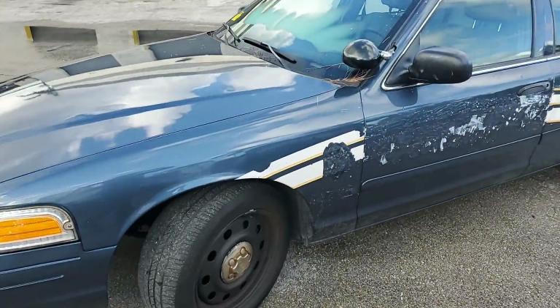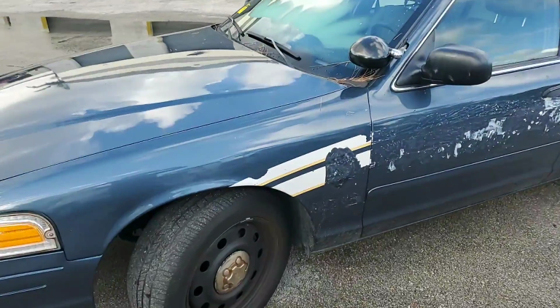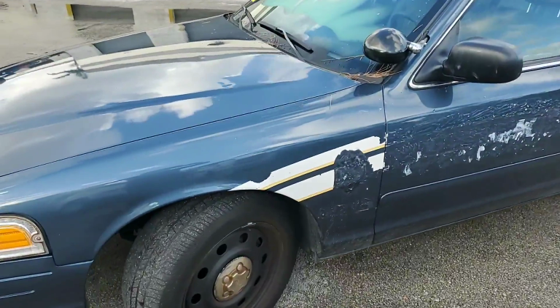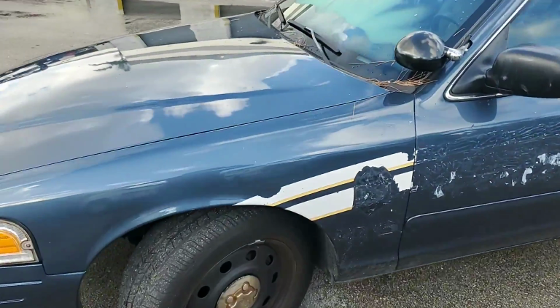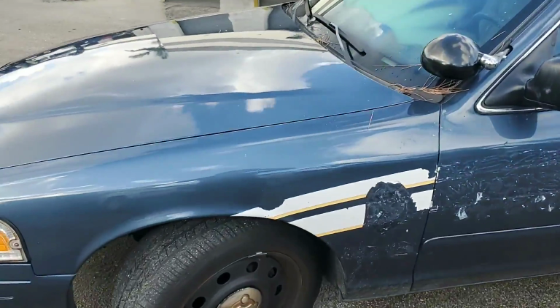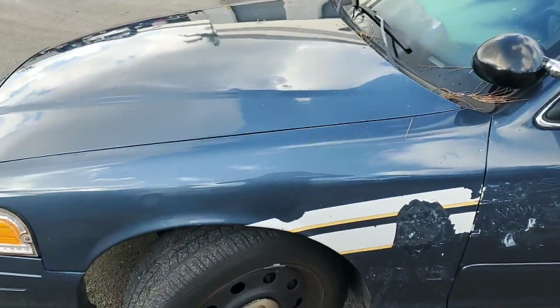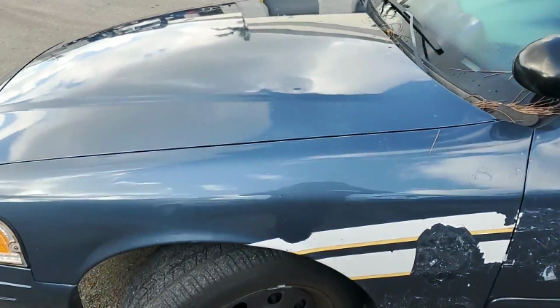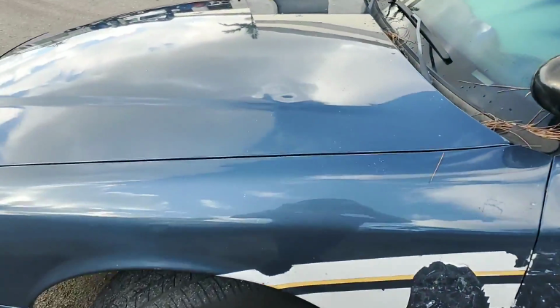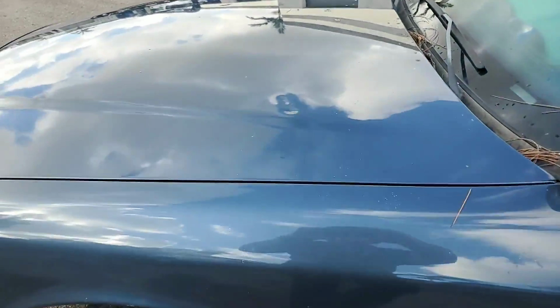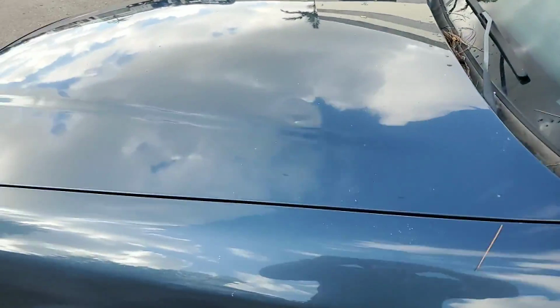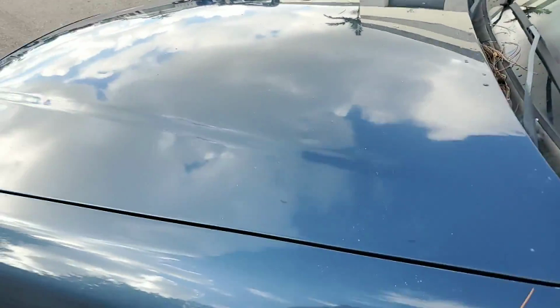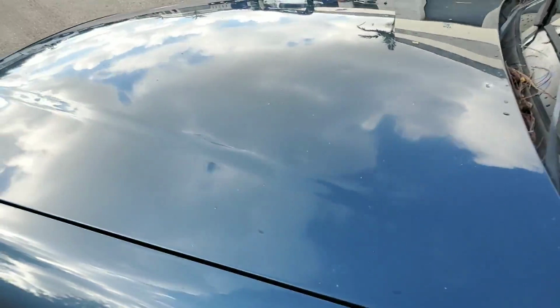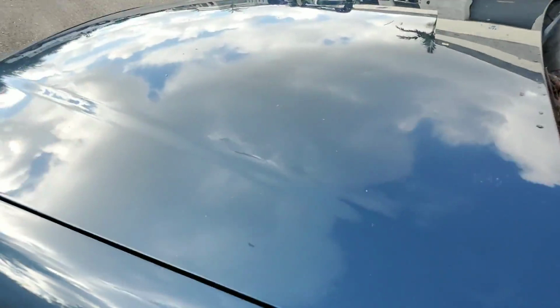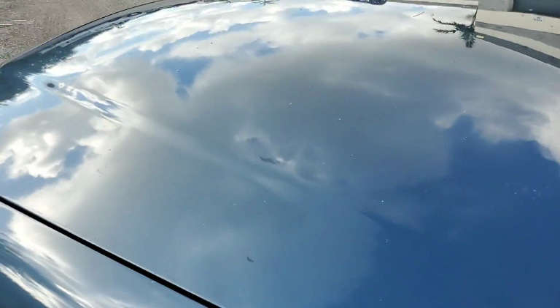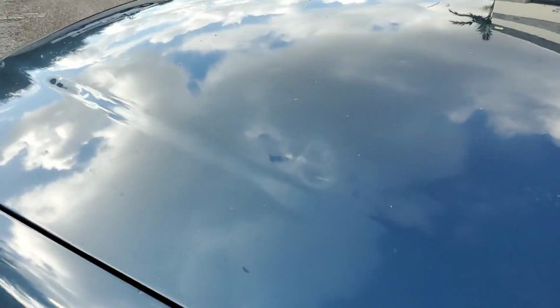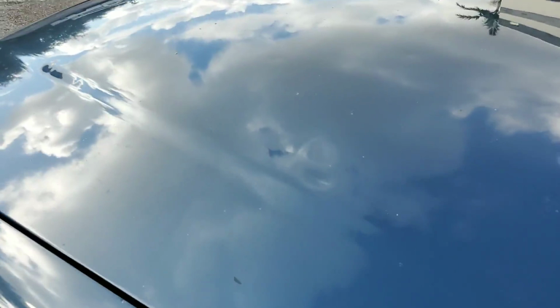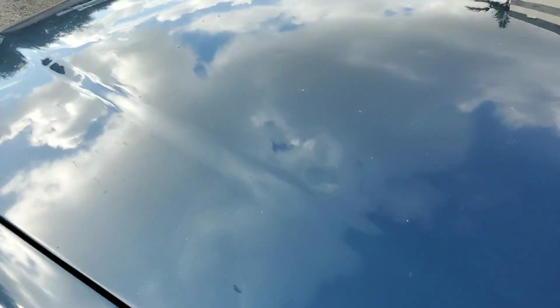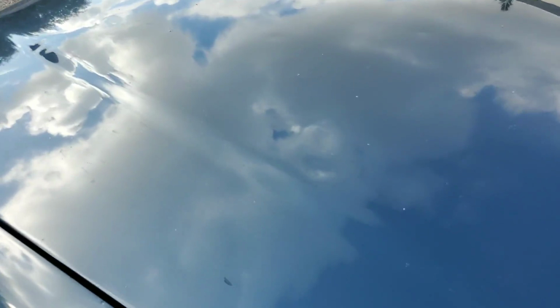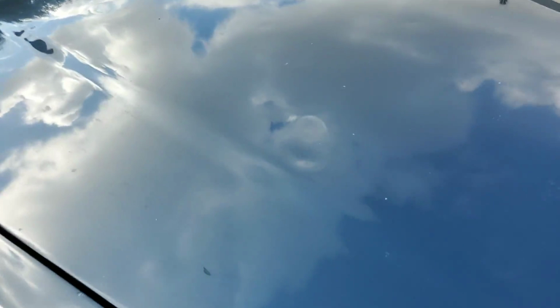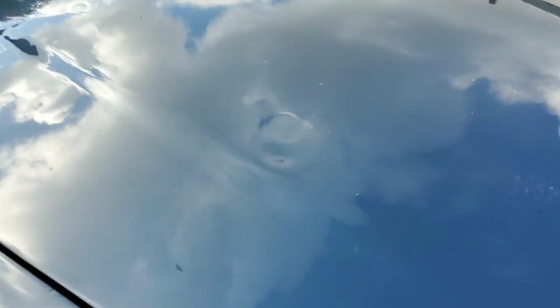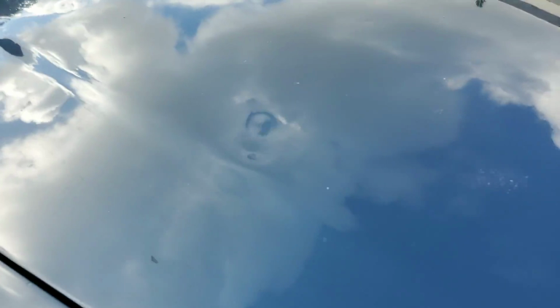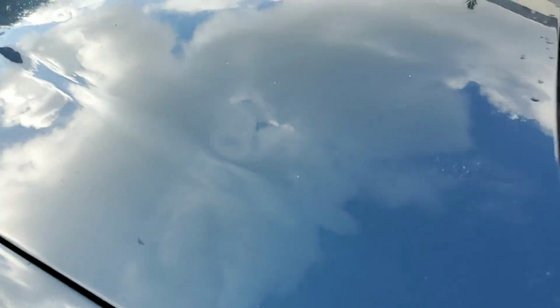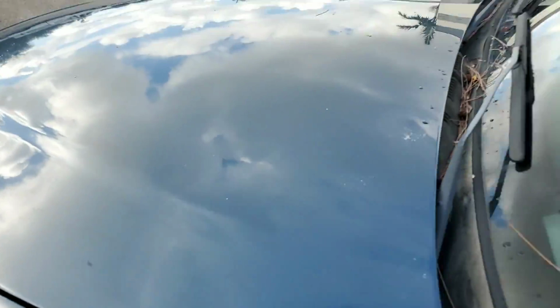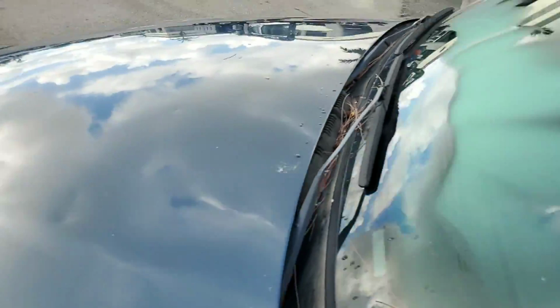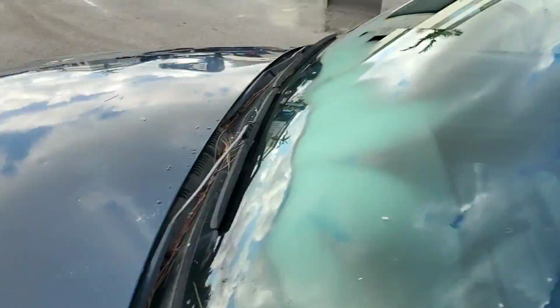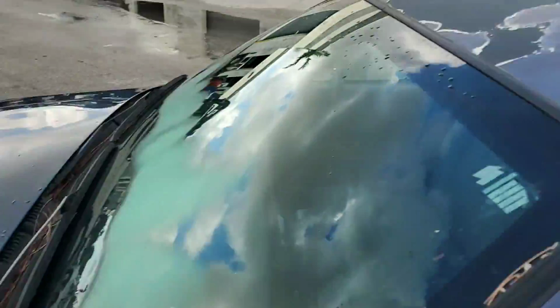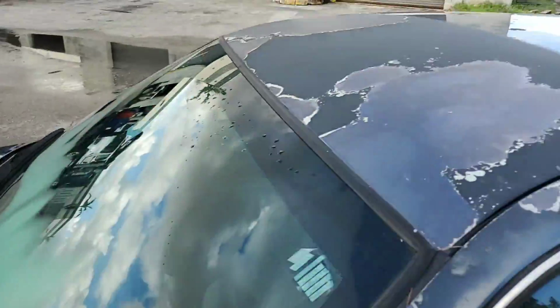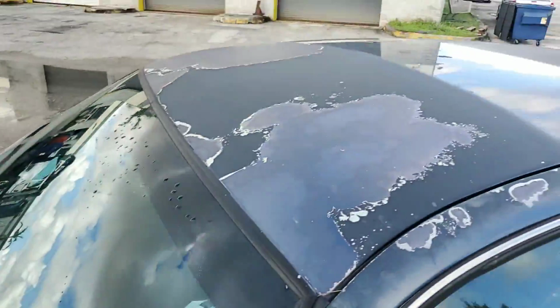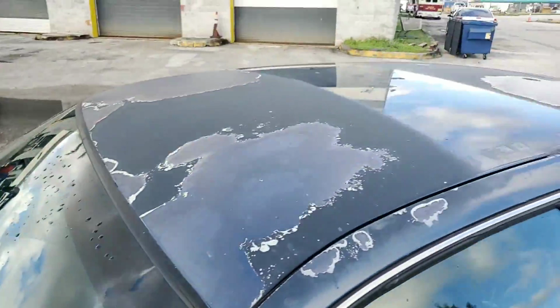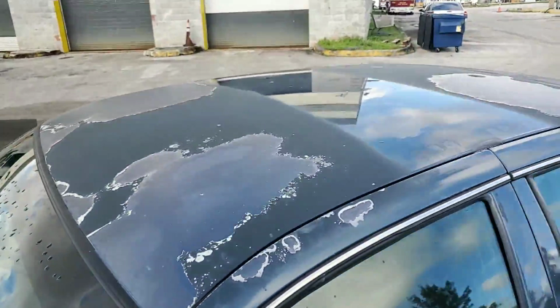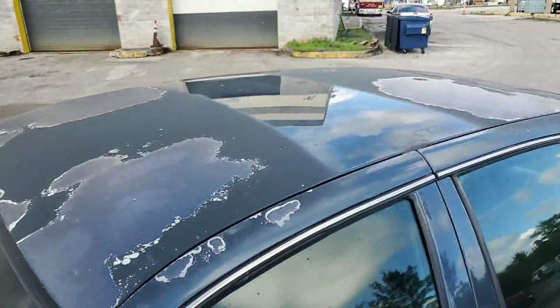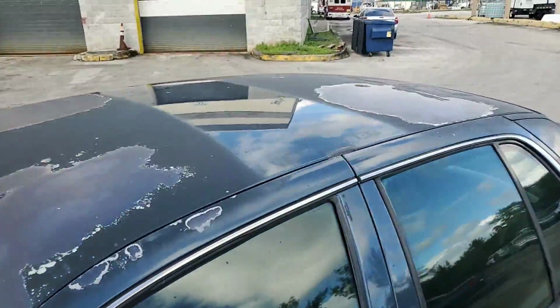The hood has a few little hail things. Paint is peeling.